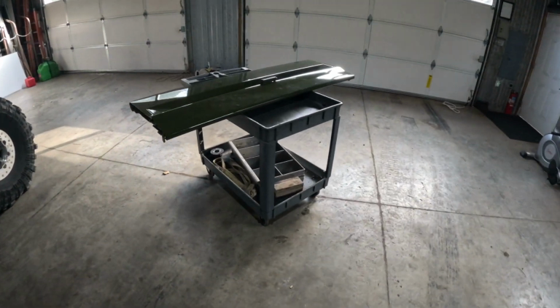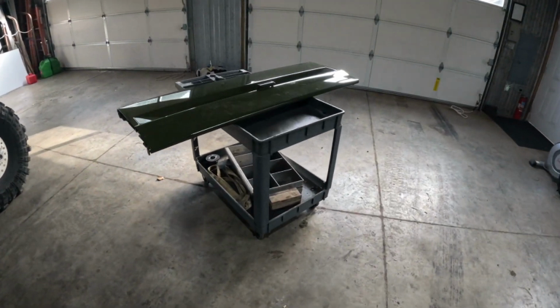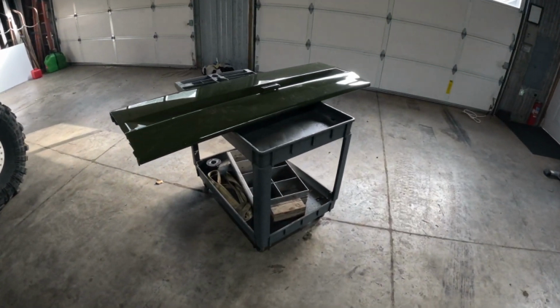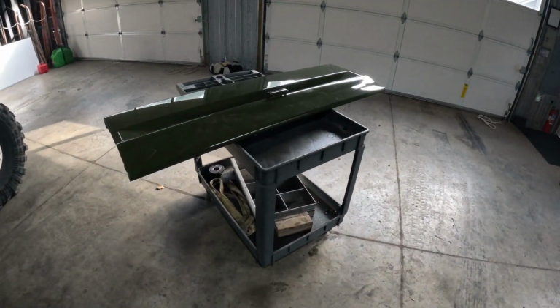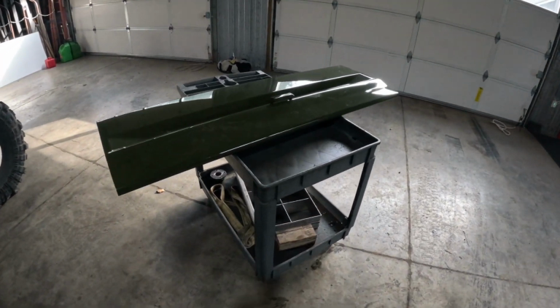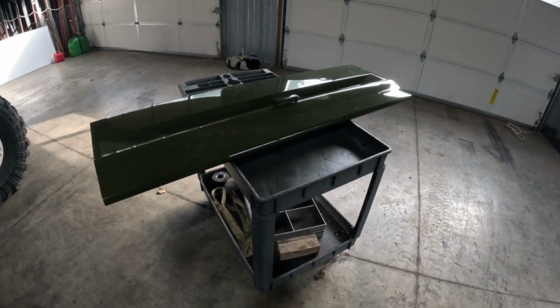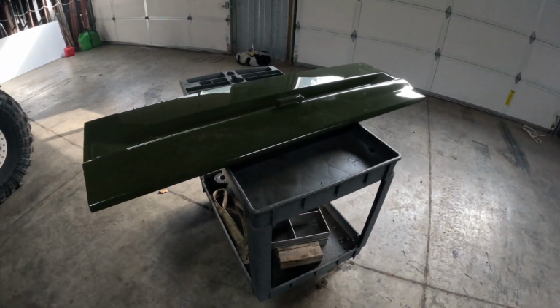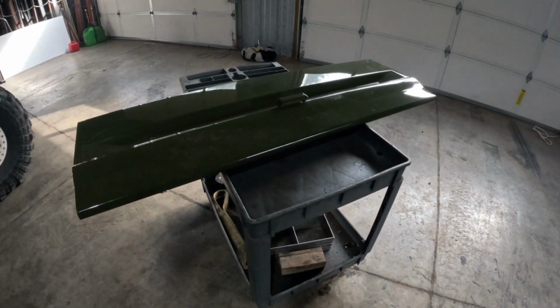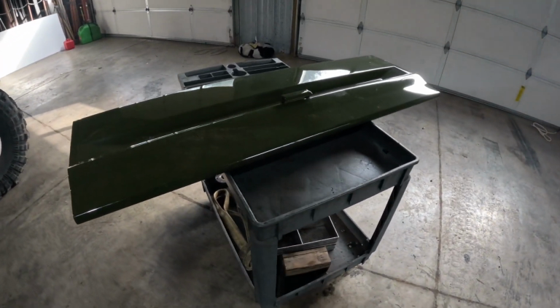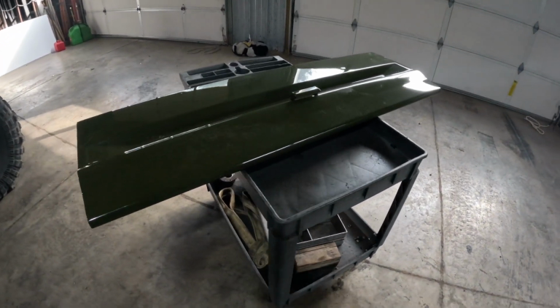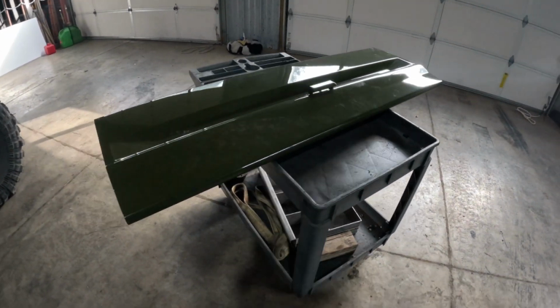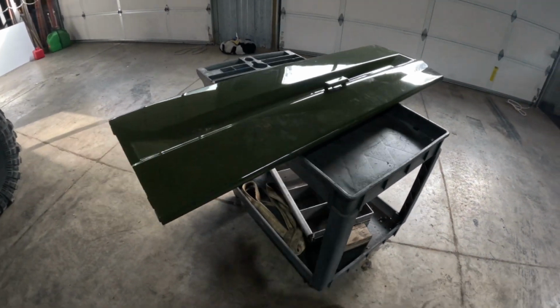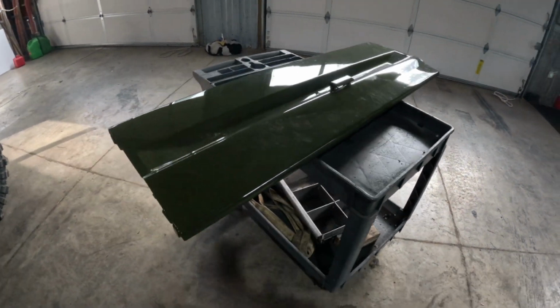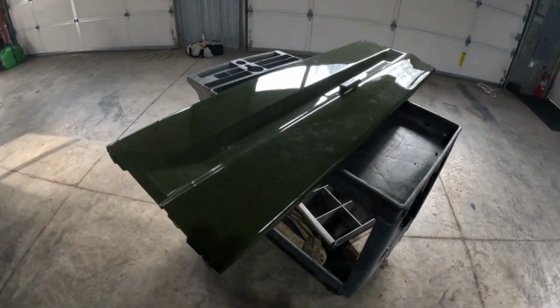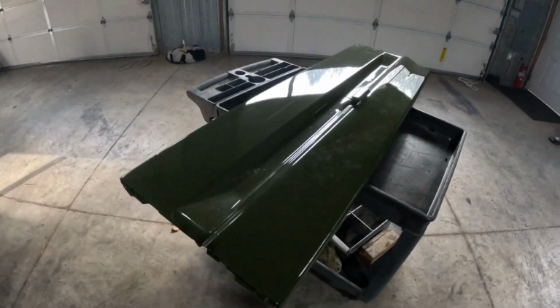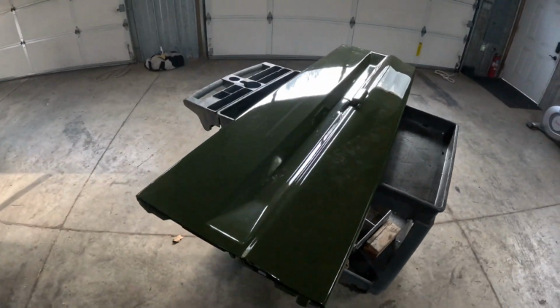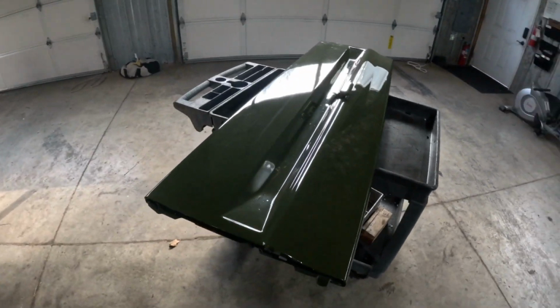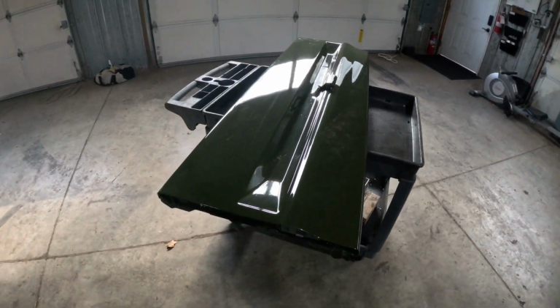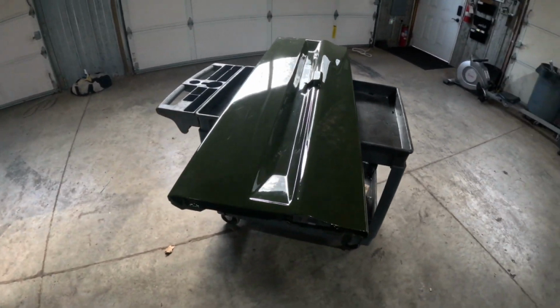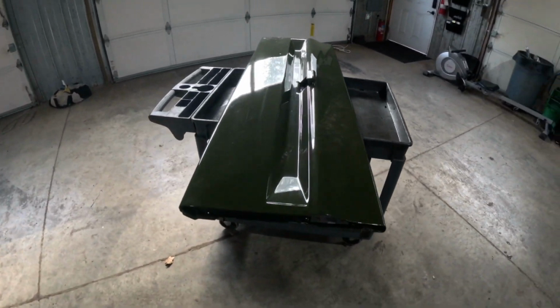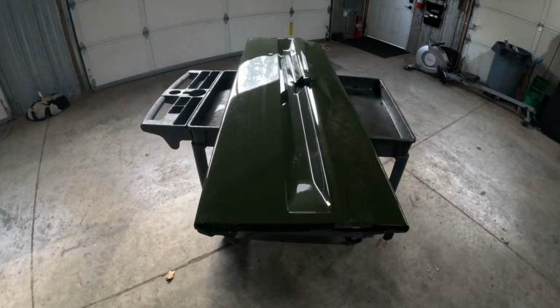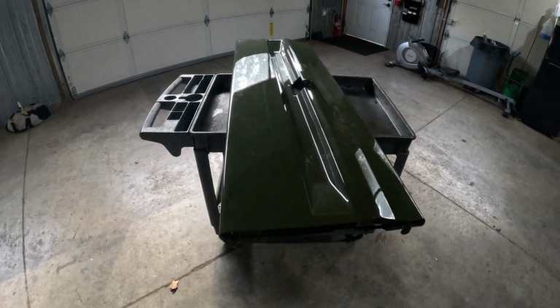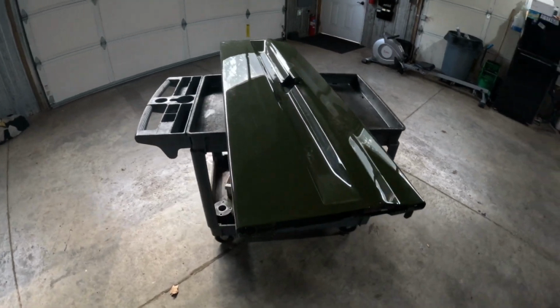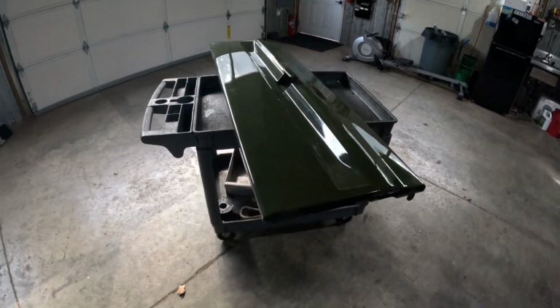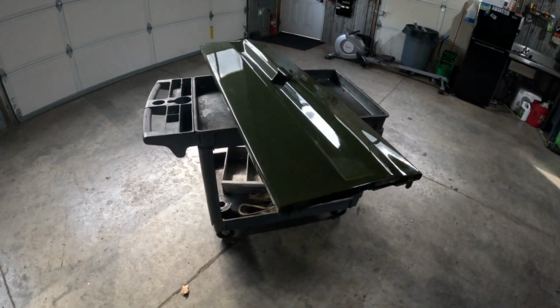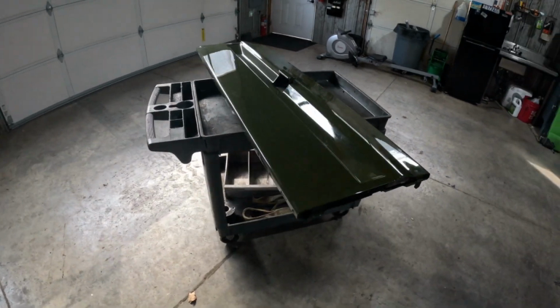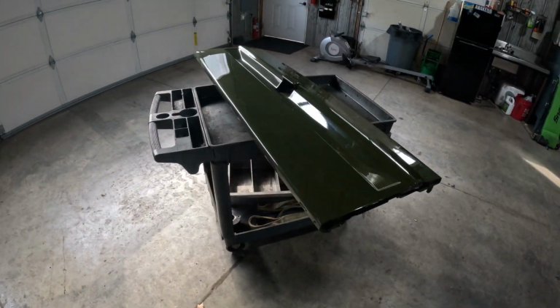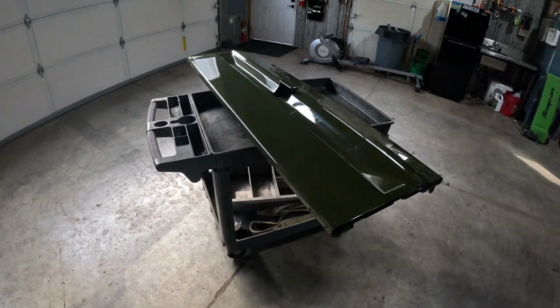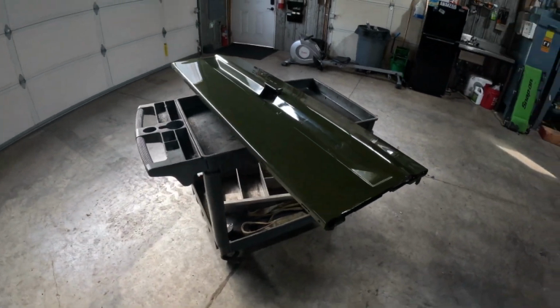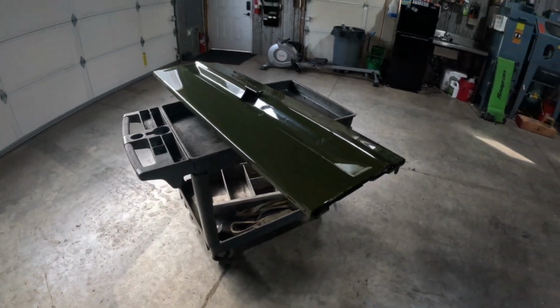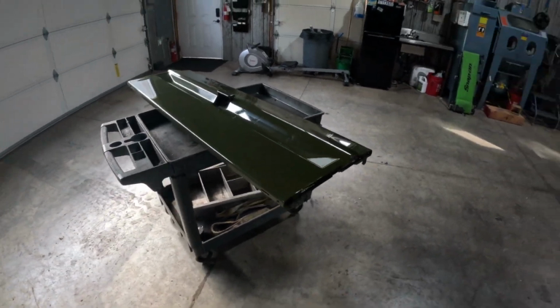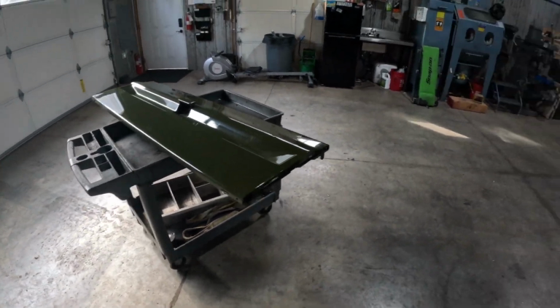The other thing we got going on is the painter dropped off the tailgate for the C-10.